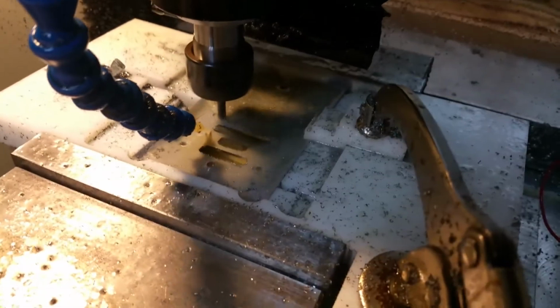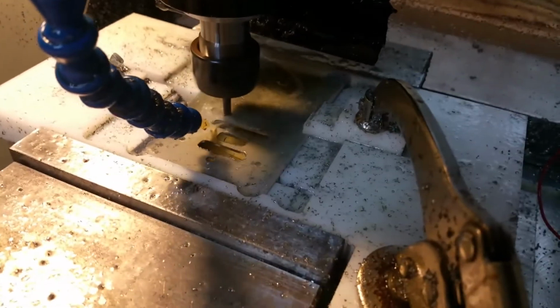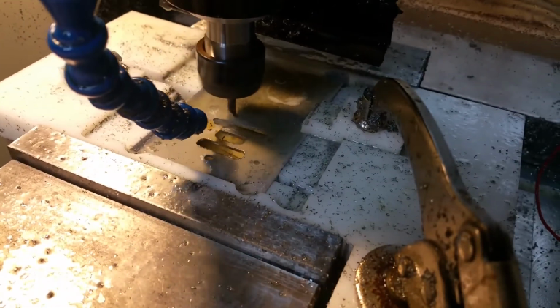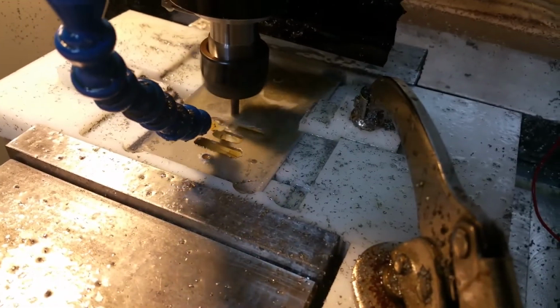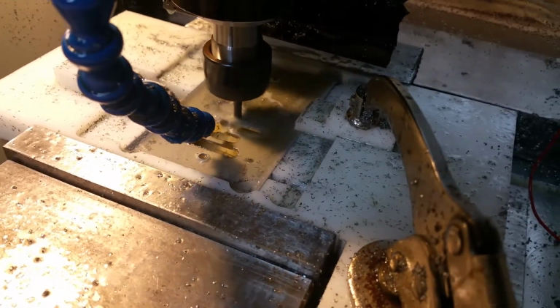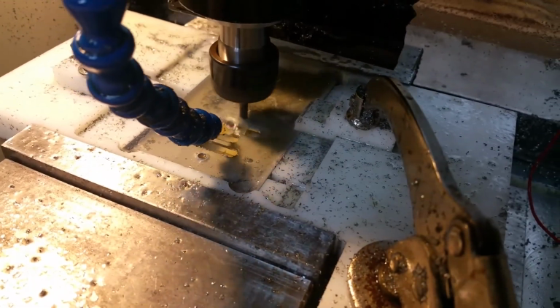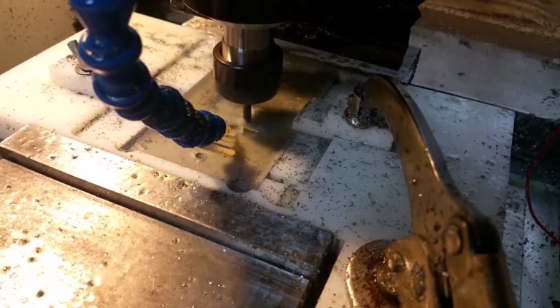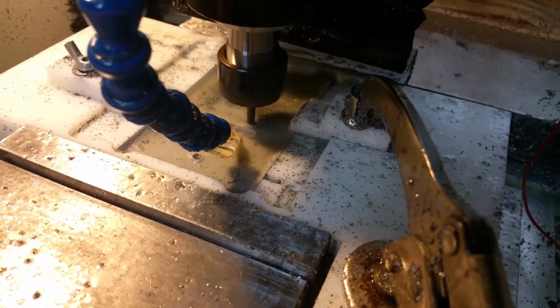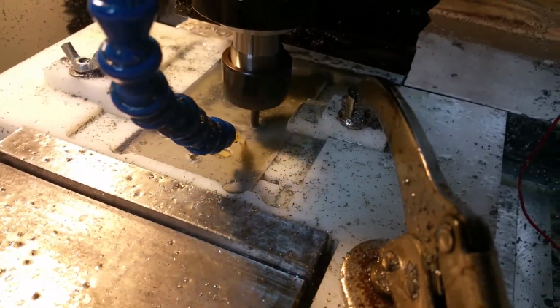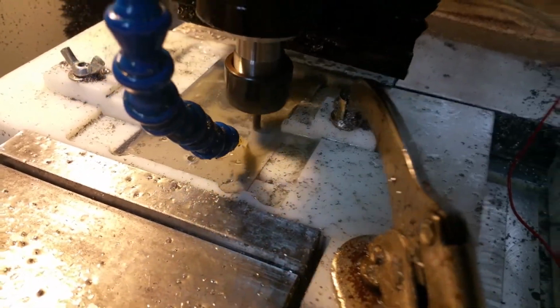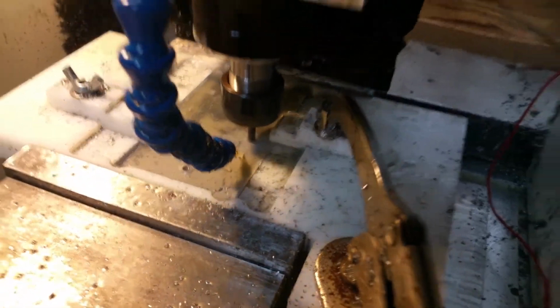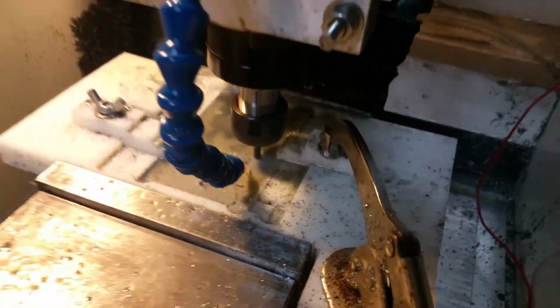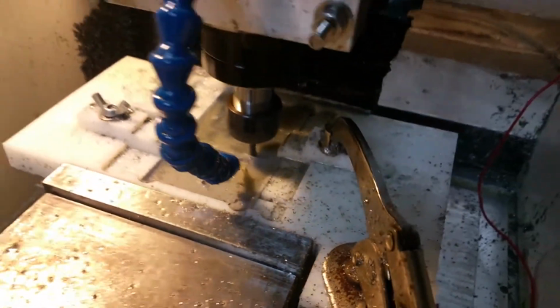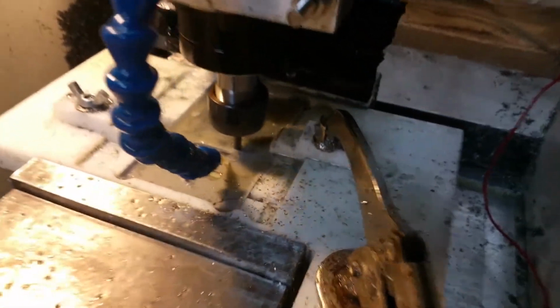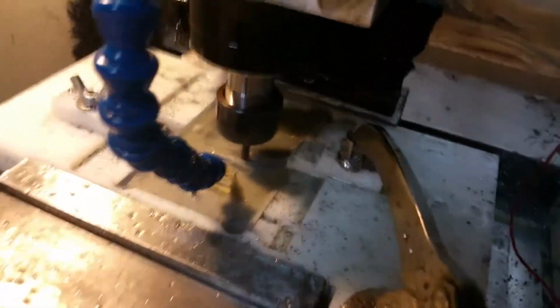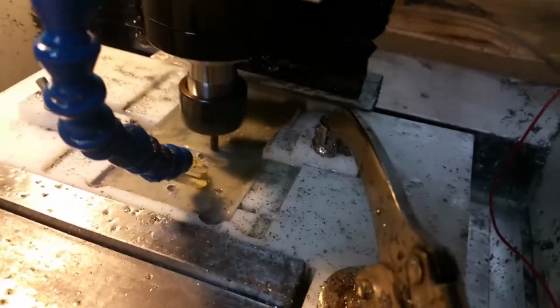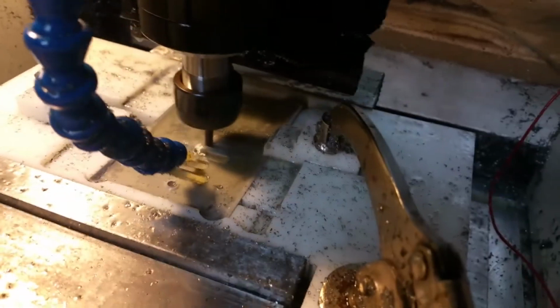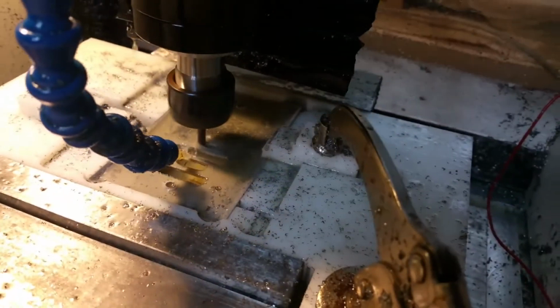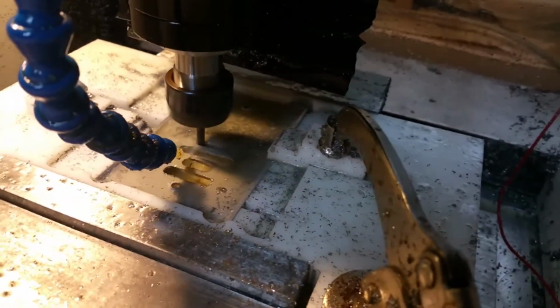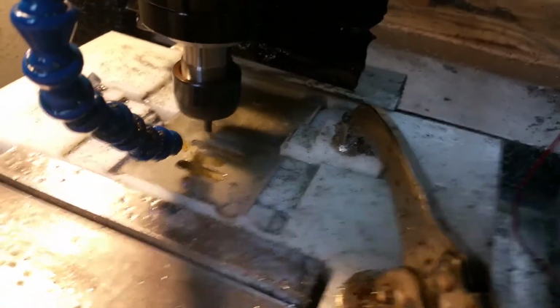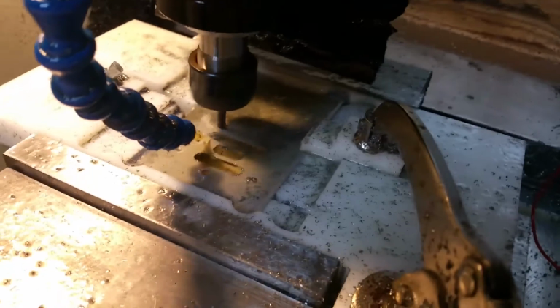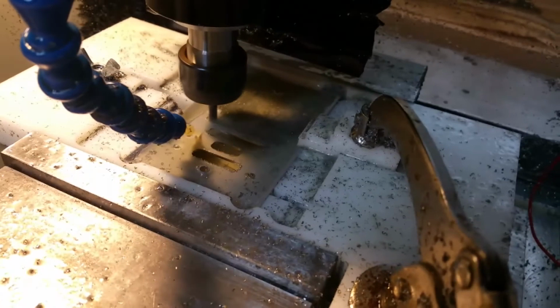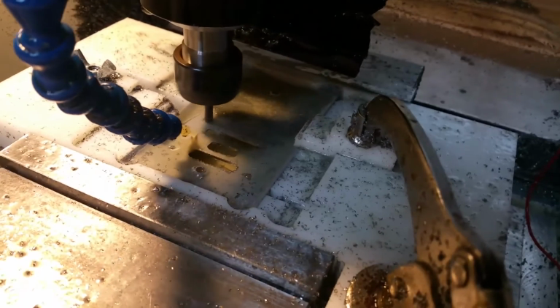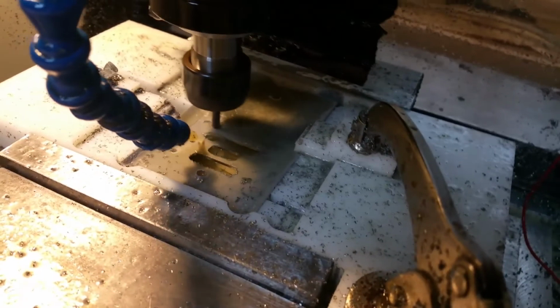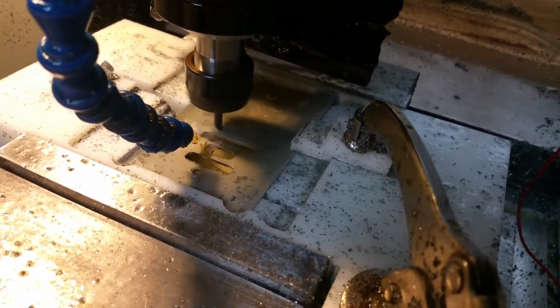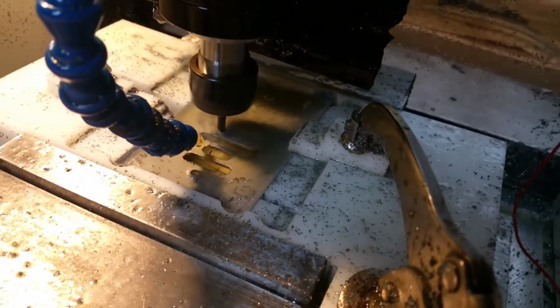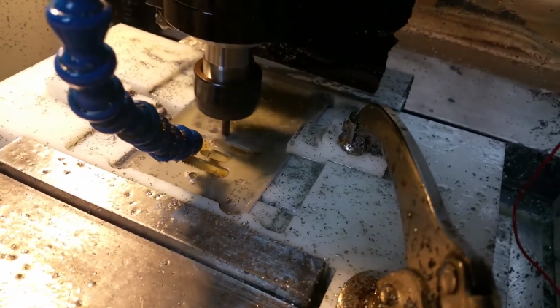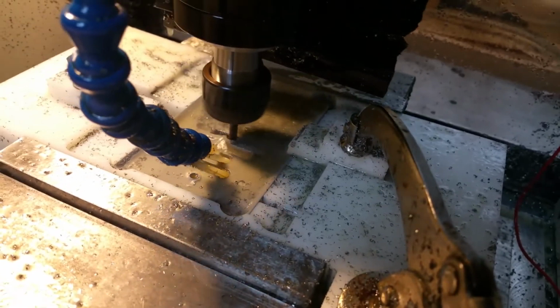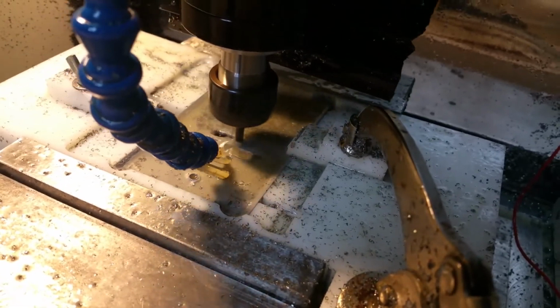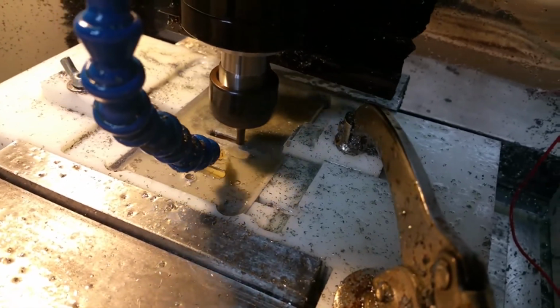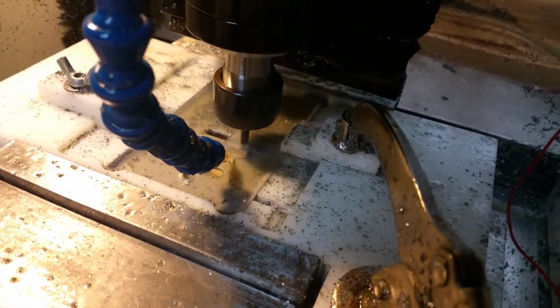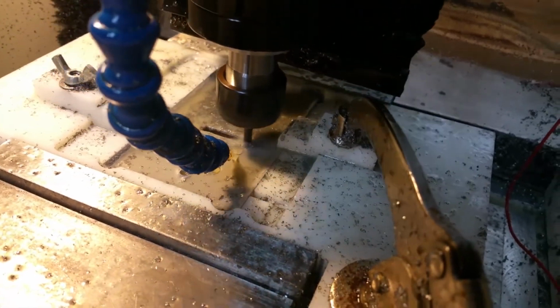I know I'm not exactly coating the bit with water at all times, but it's immersed all the time — it's fine.